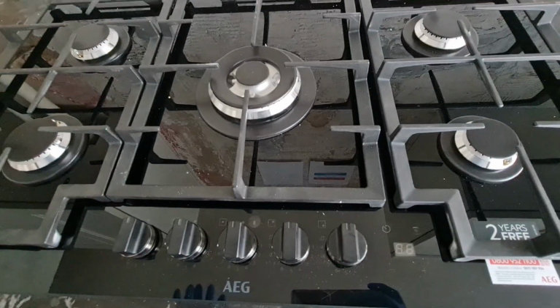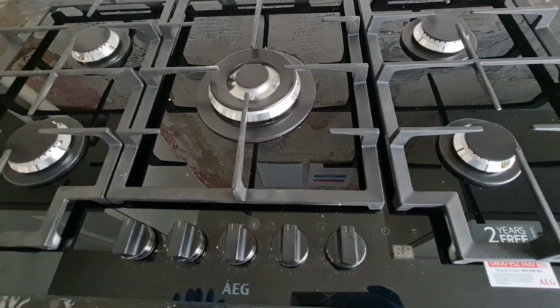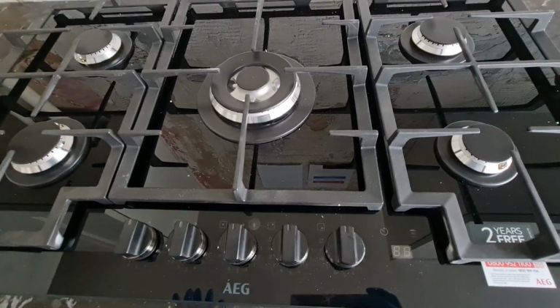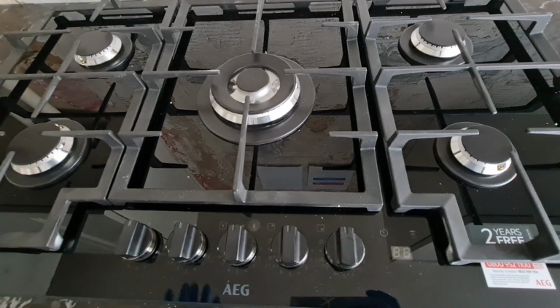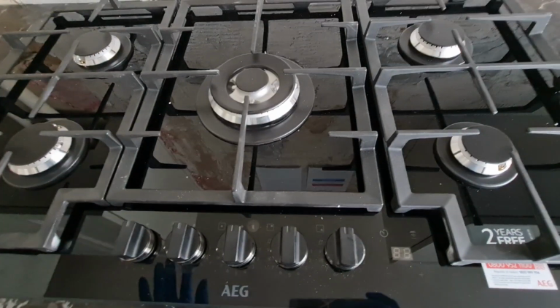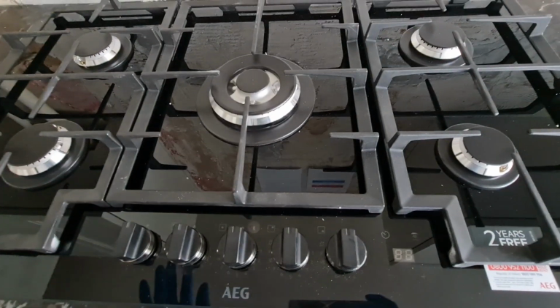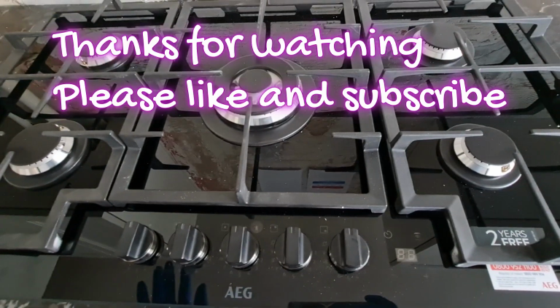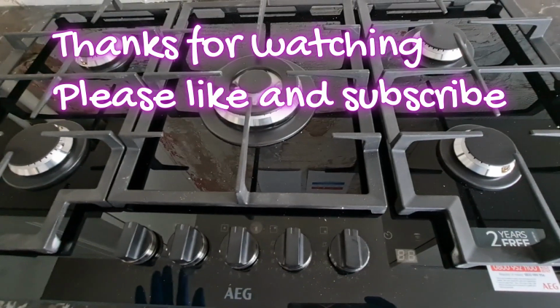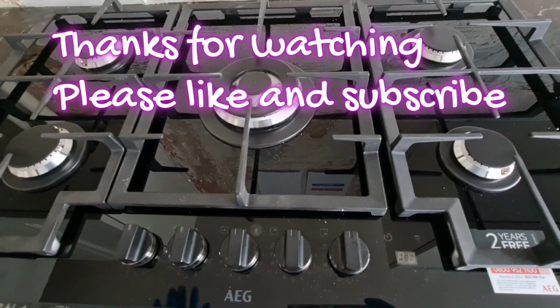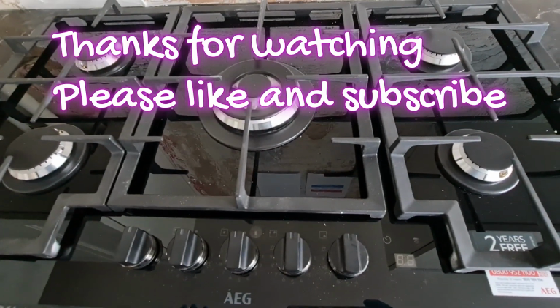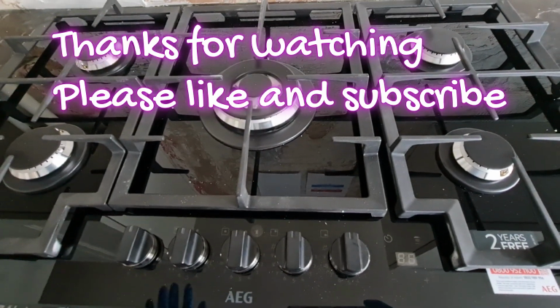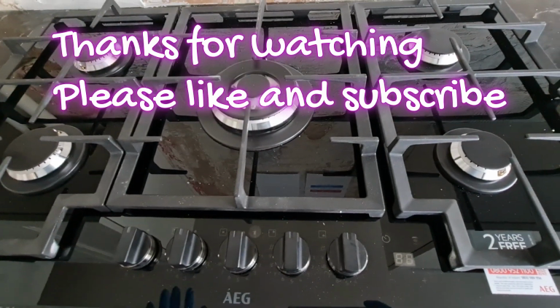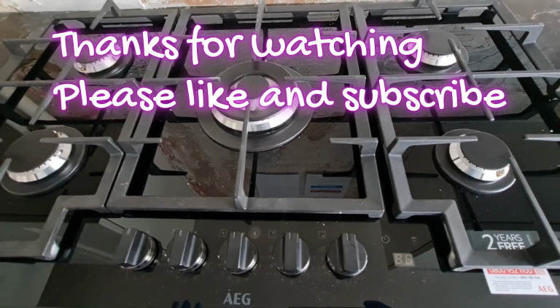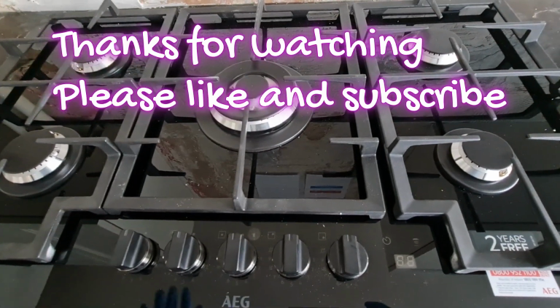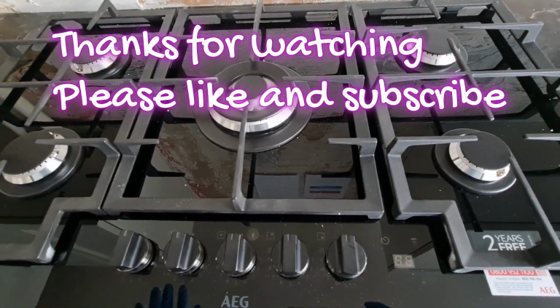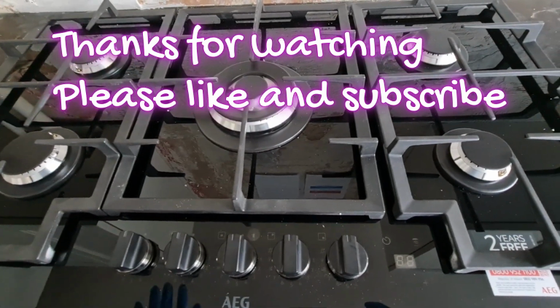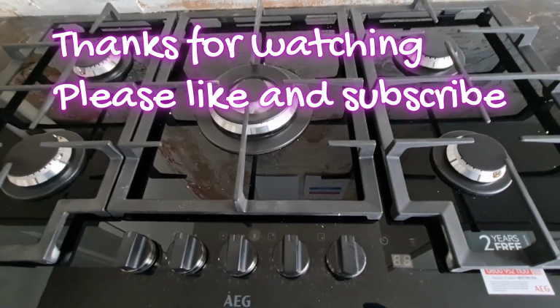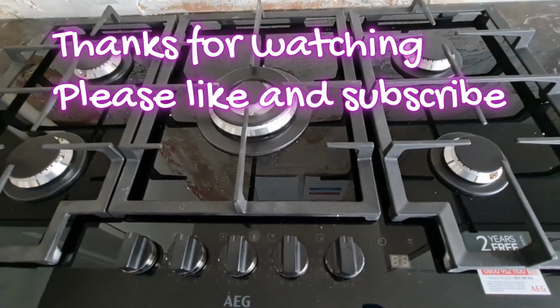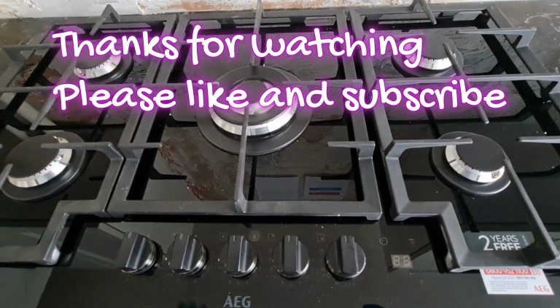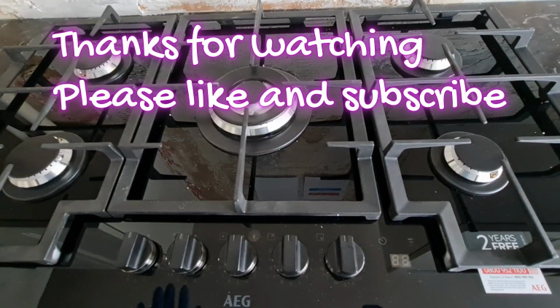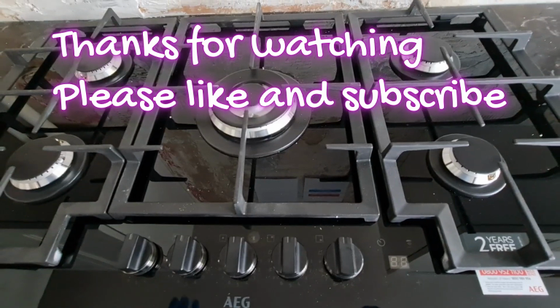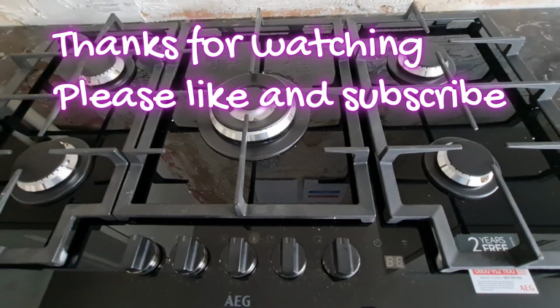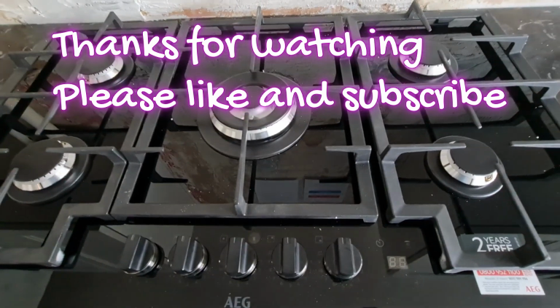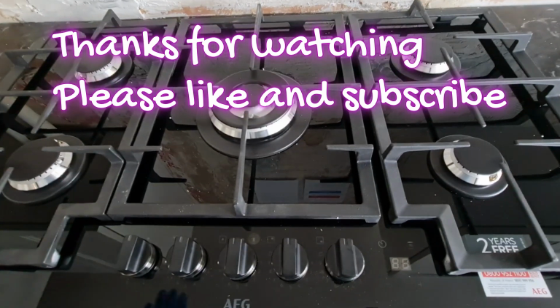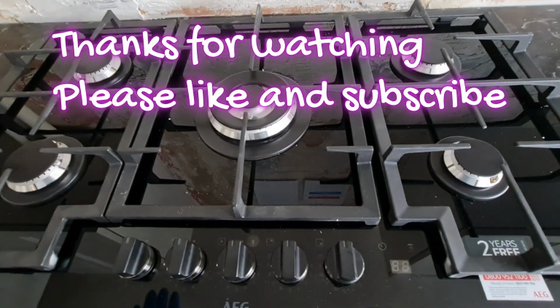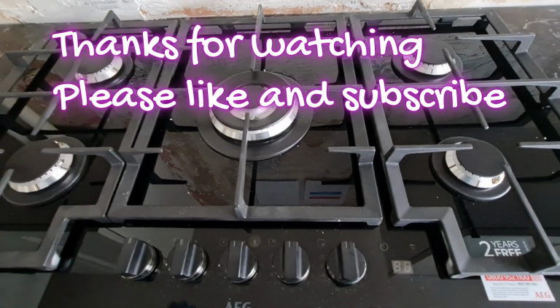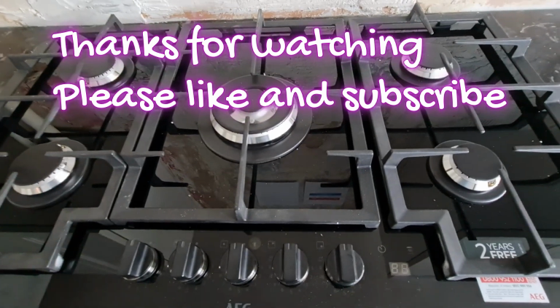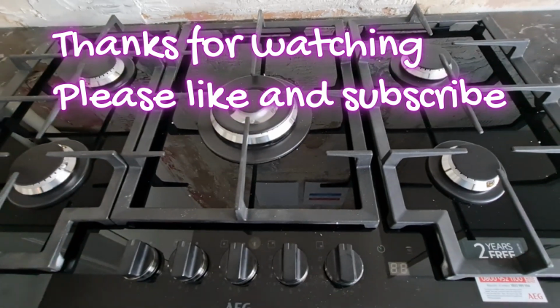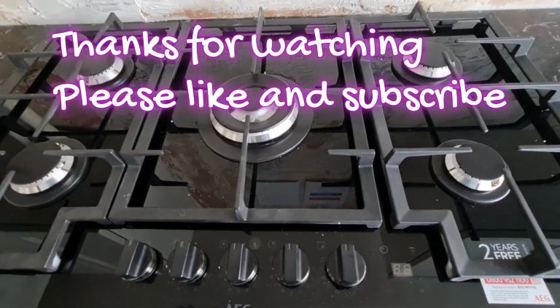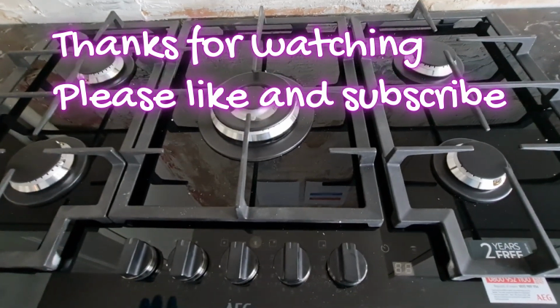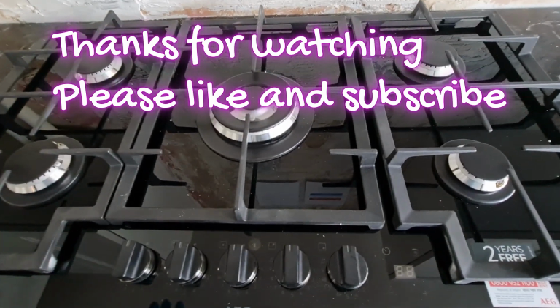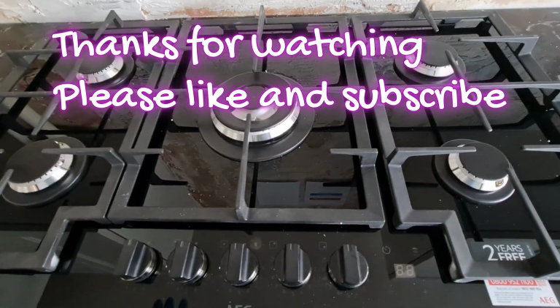Thank you guys for watching this video. Please like and subscribe for my new videos.